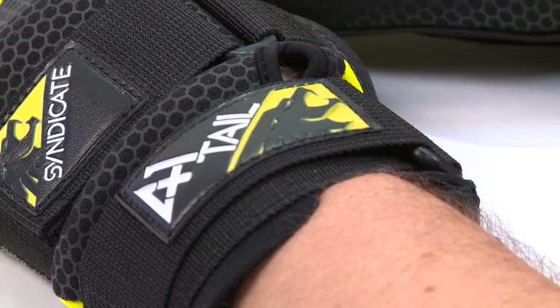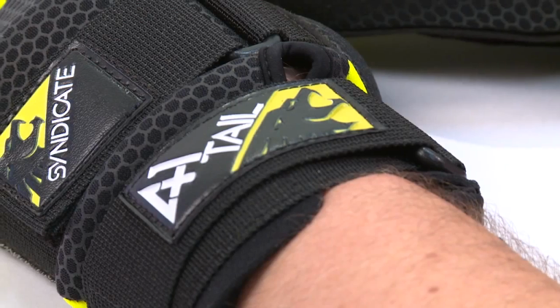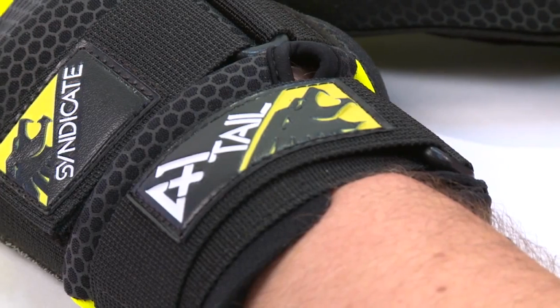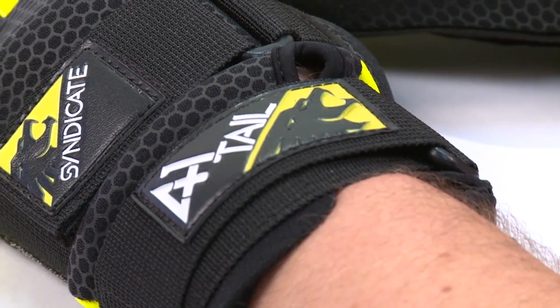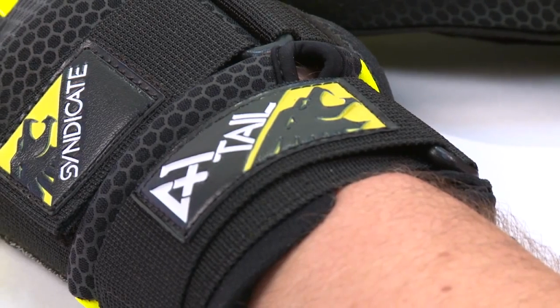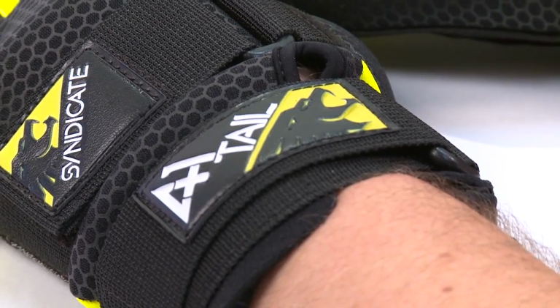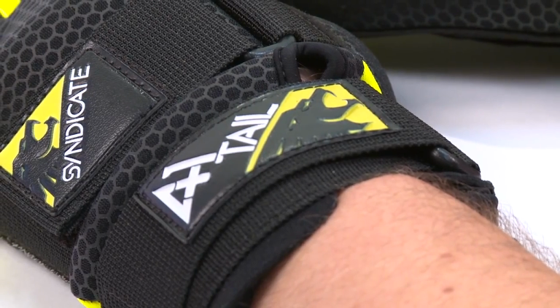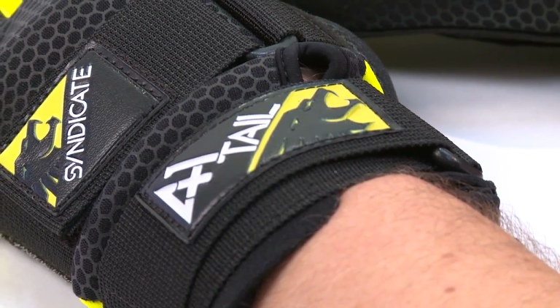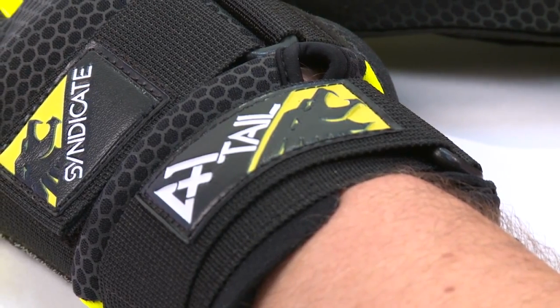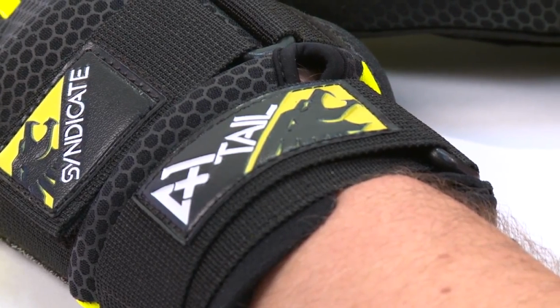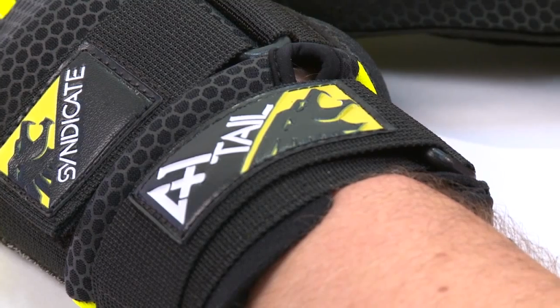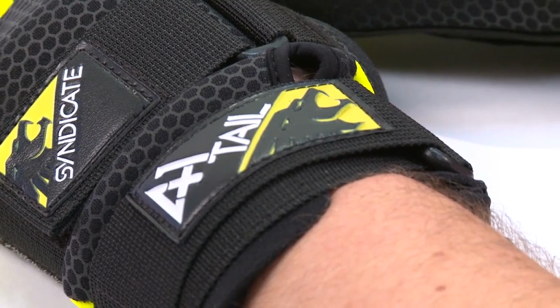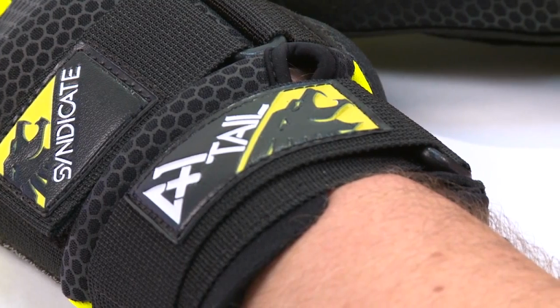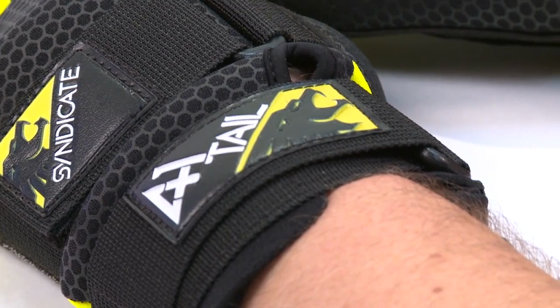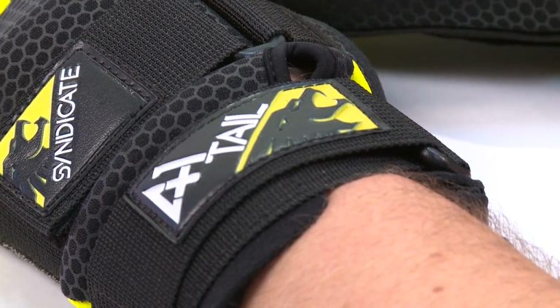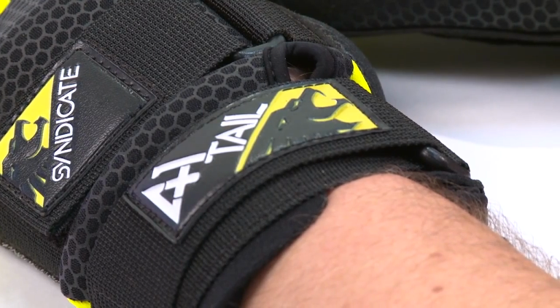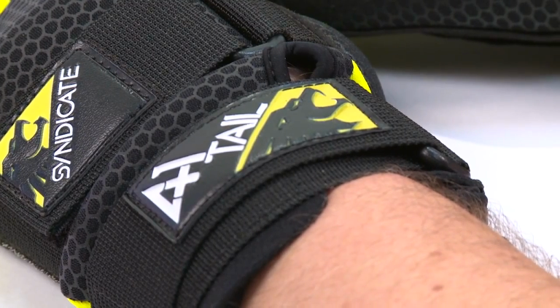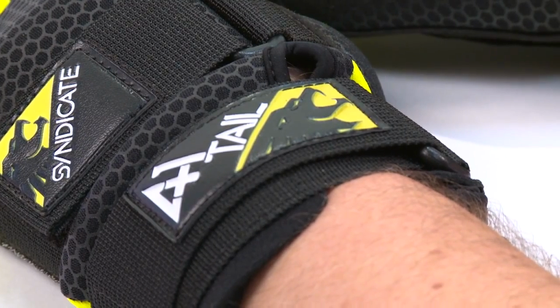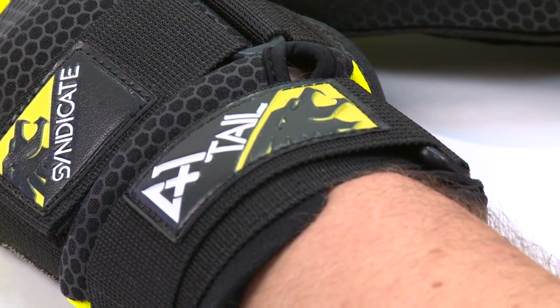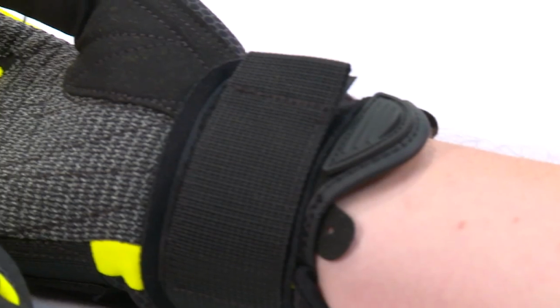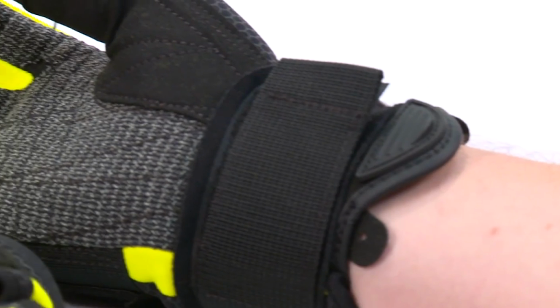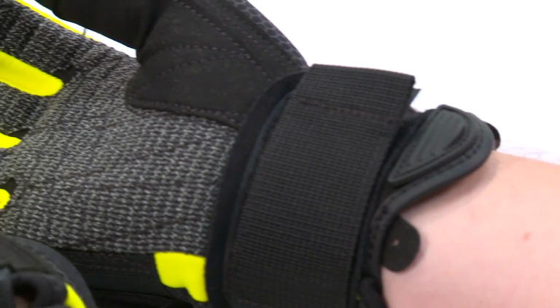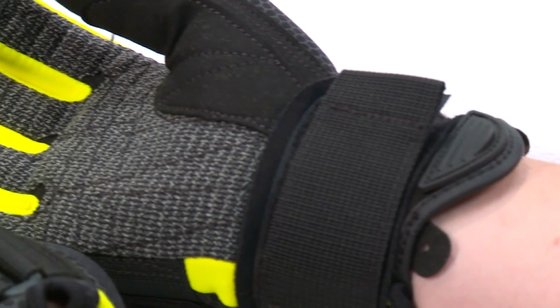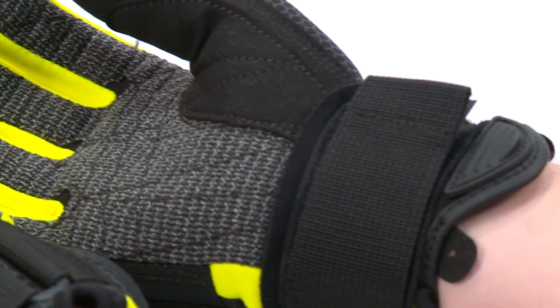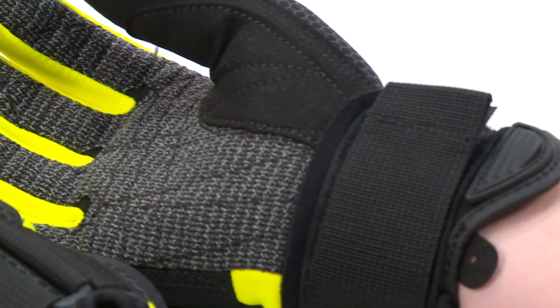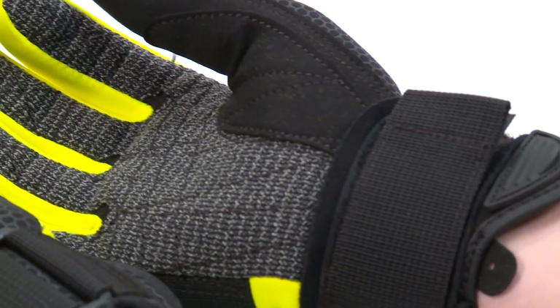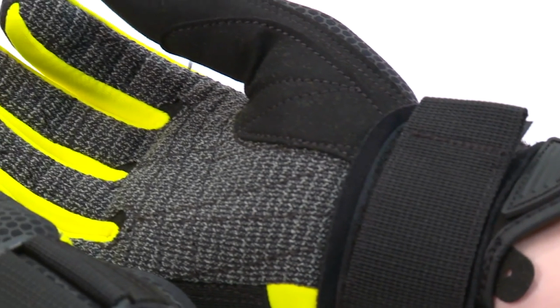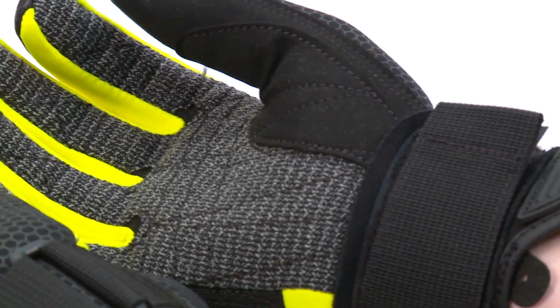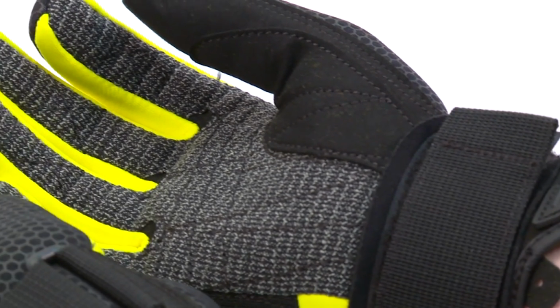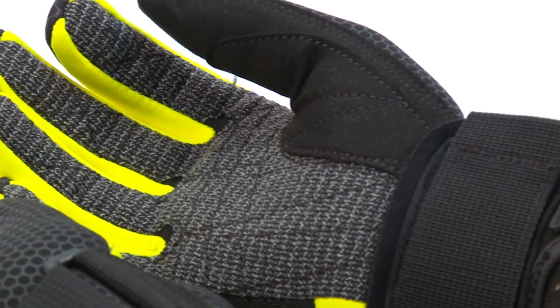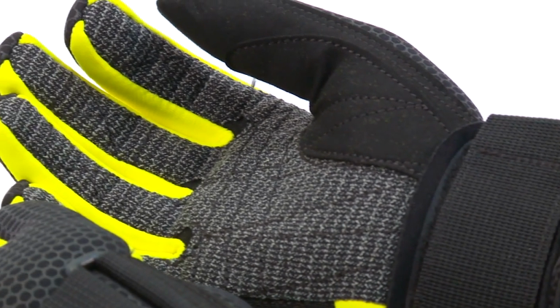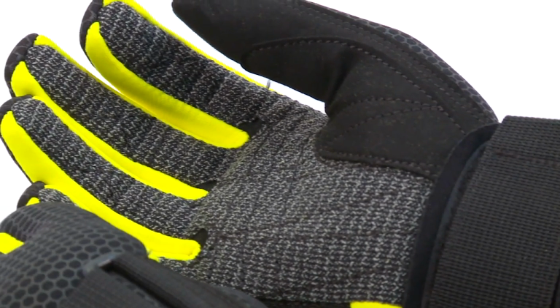Leather embossing for top quality style and flare. Choose between black and yellow and black and red.